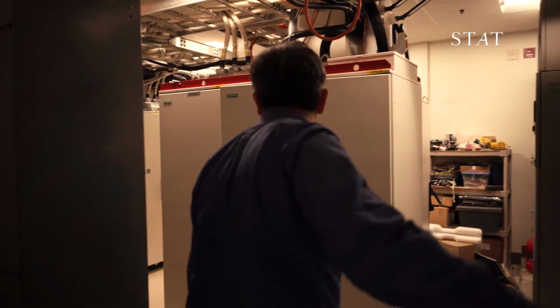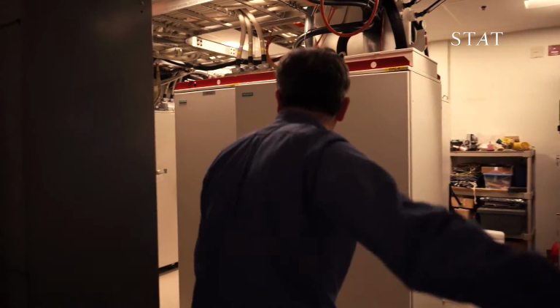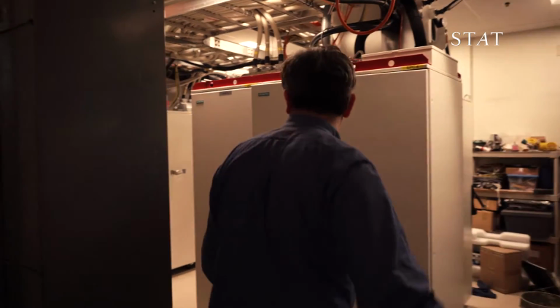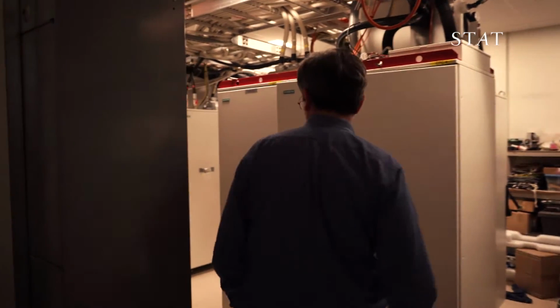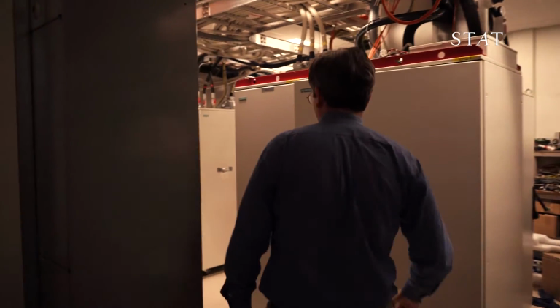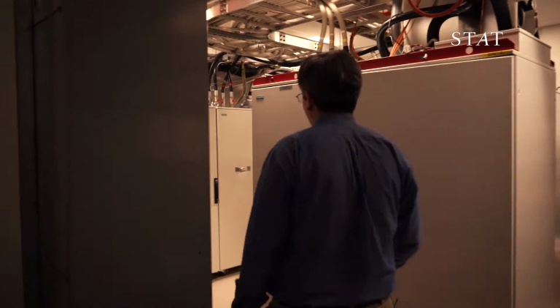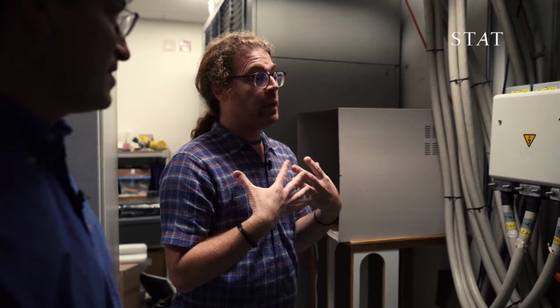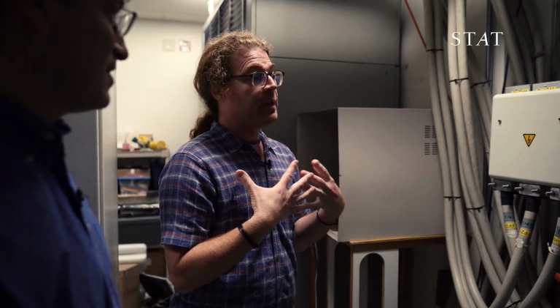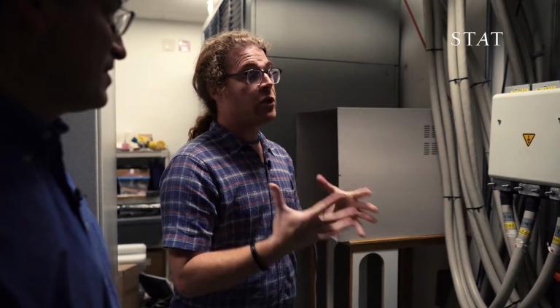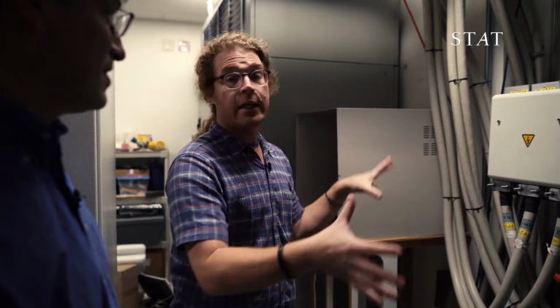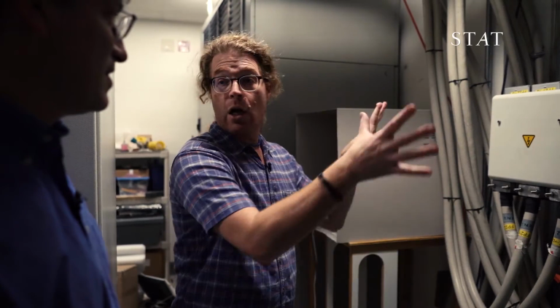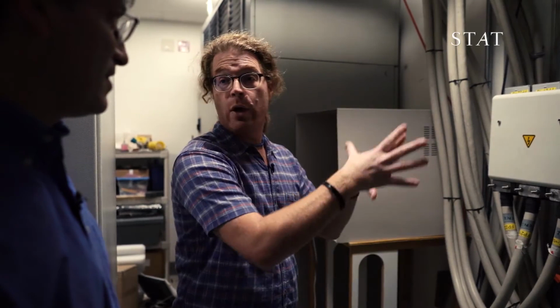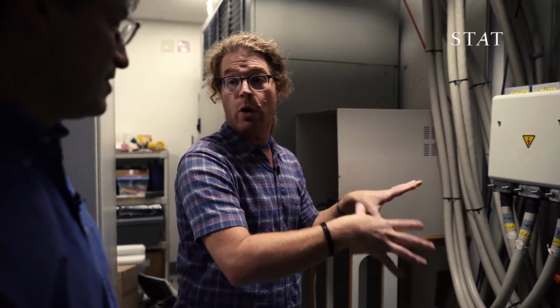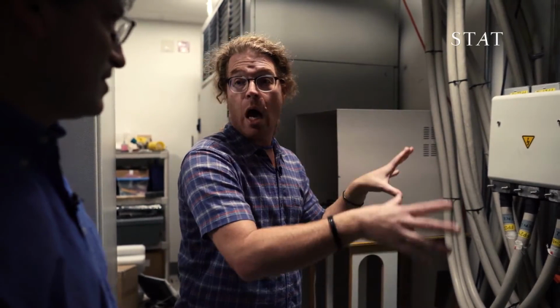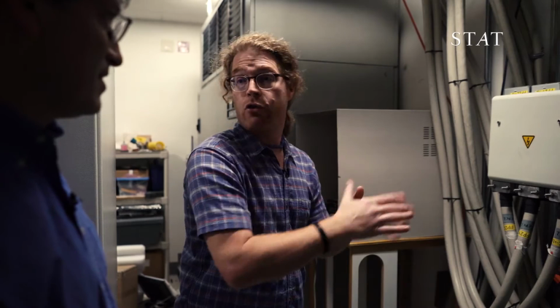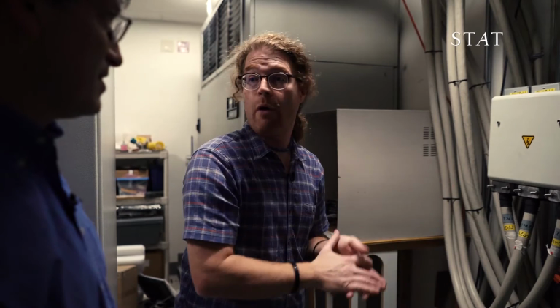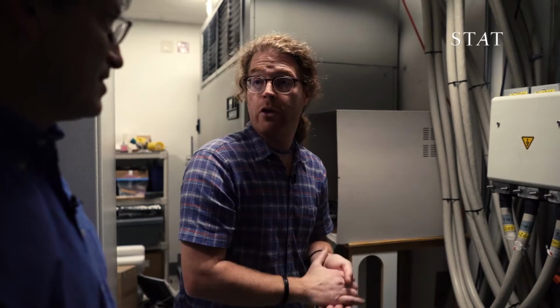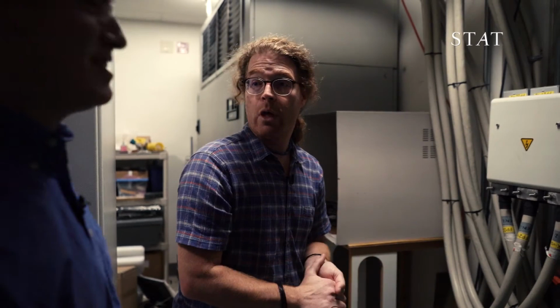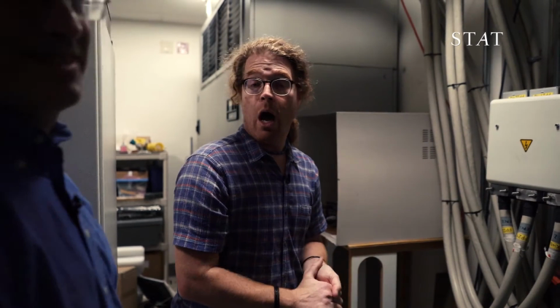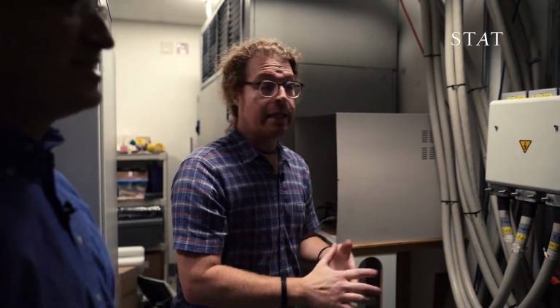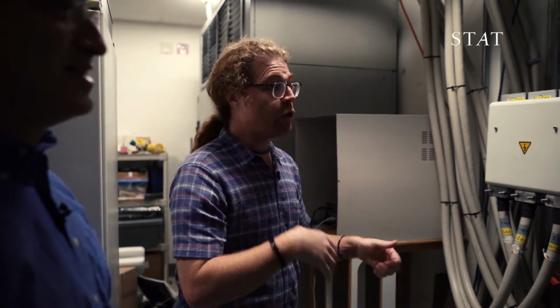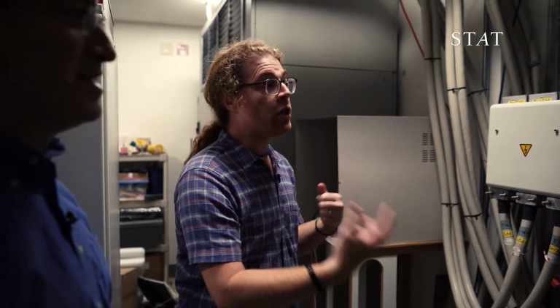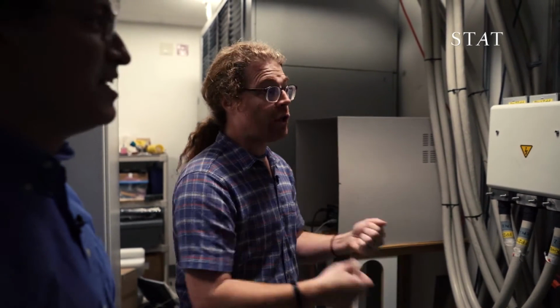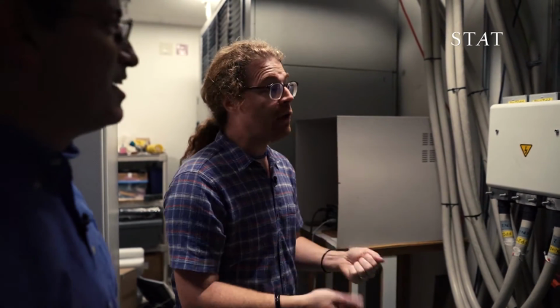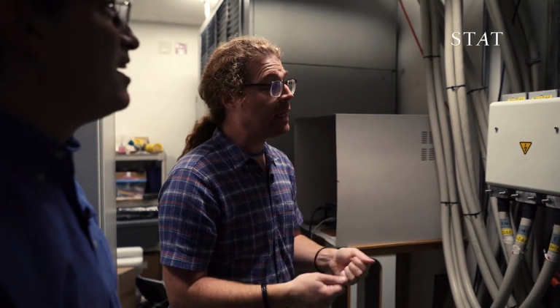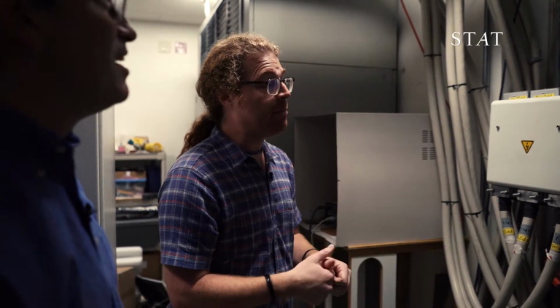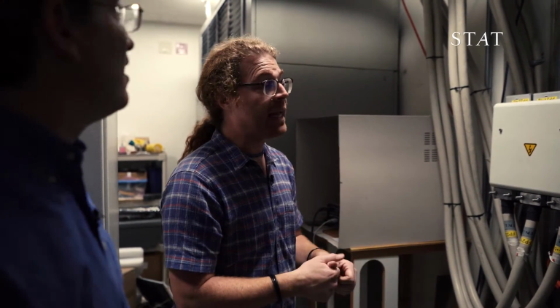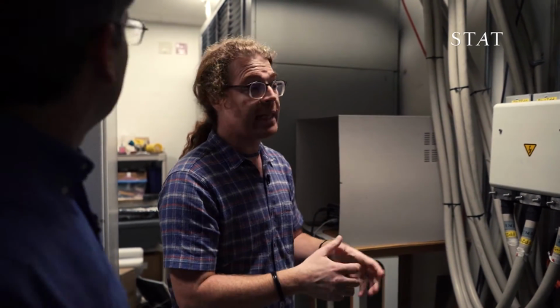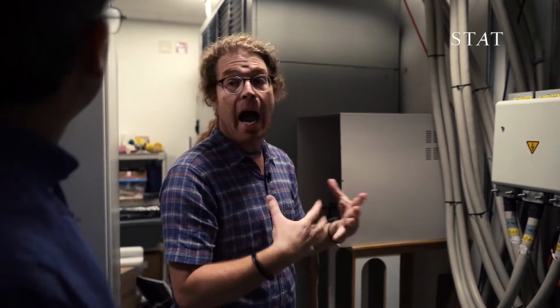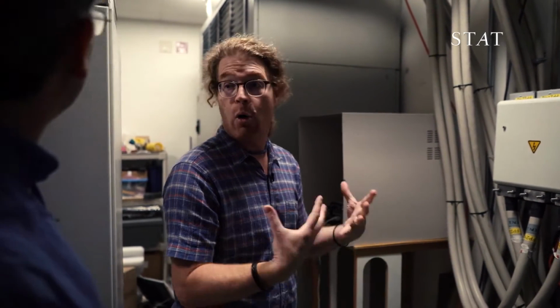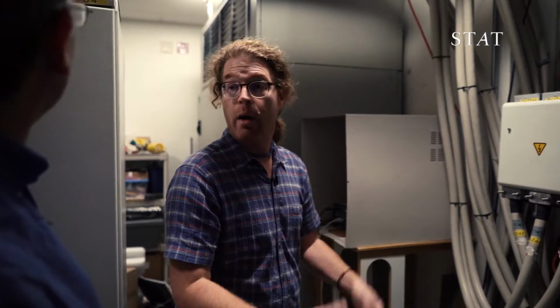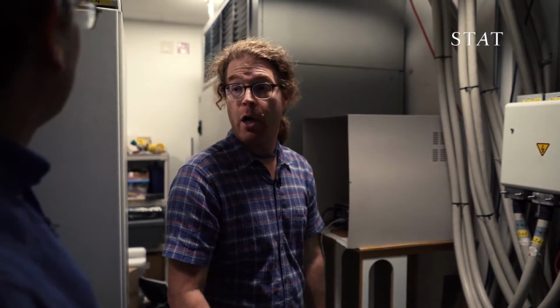From our perspective, this is not going to go into a doctor's office unless you can significantly mitigate the power budget.